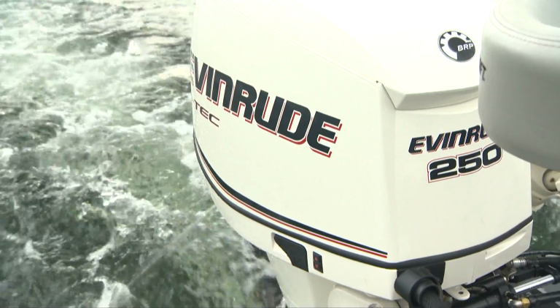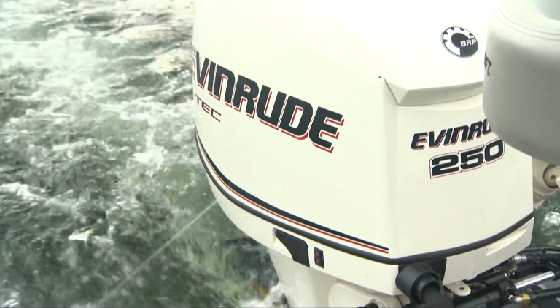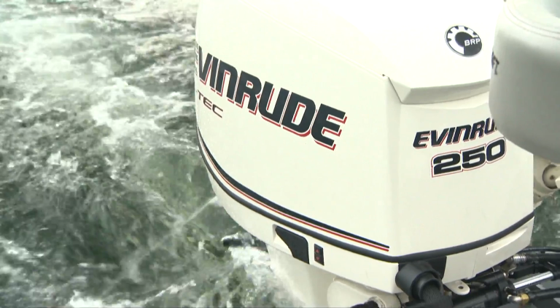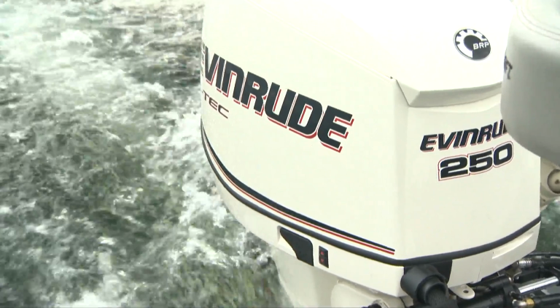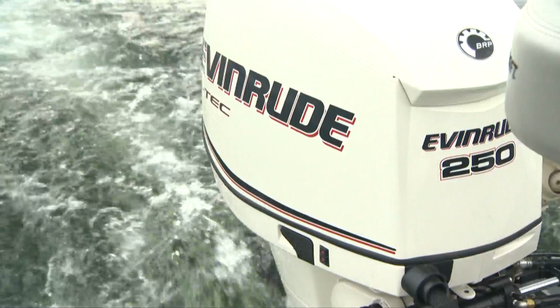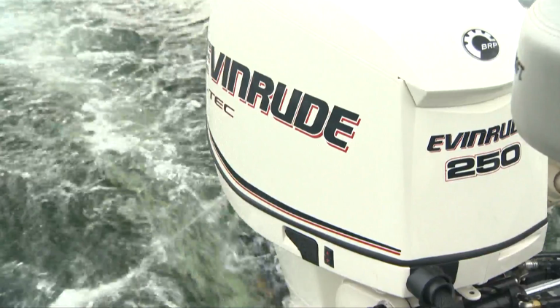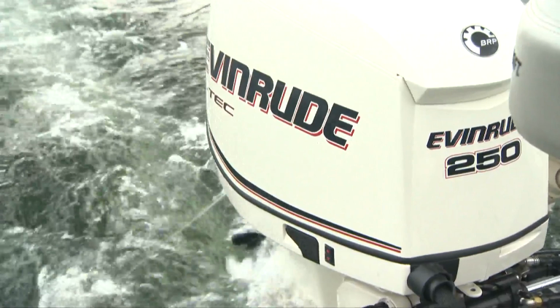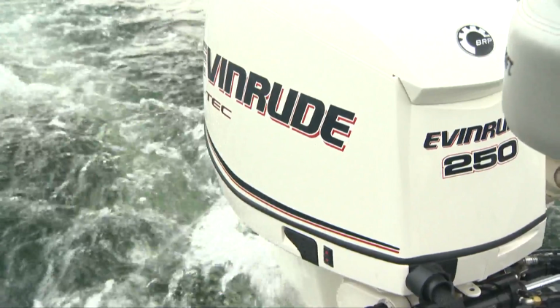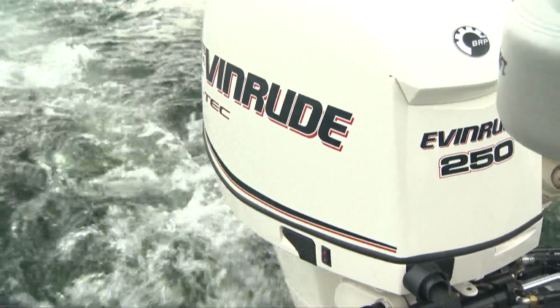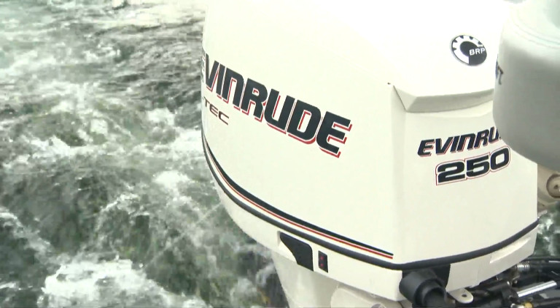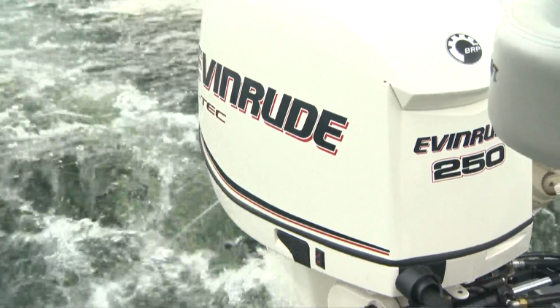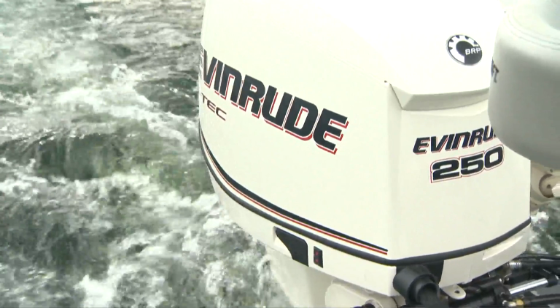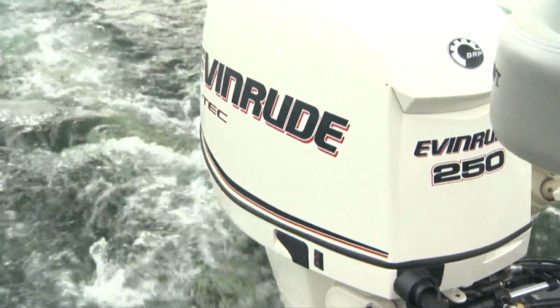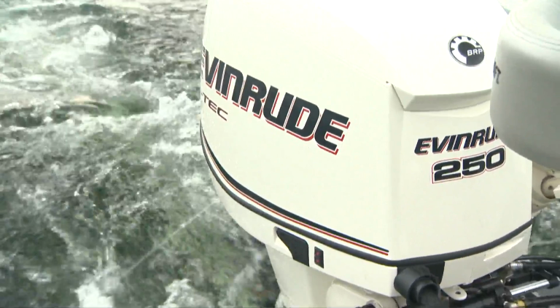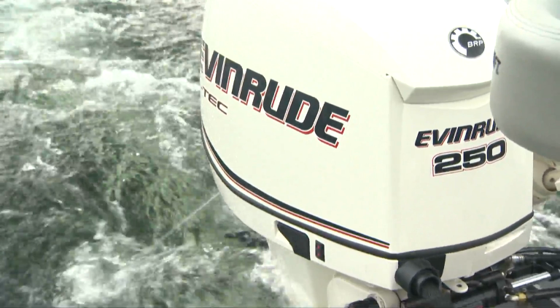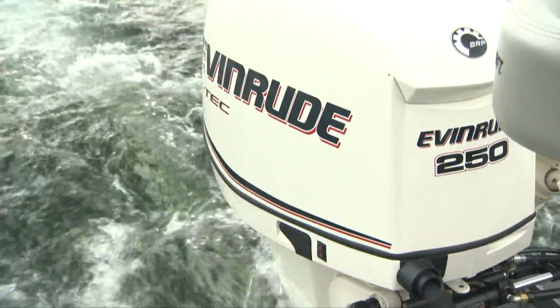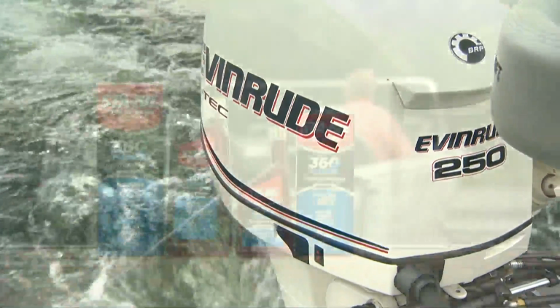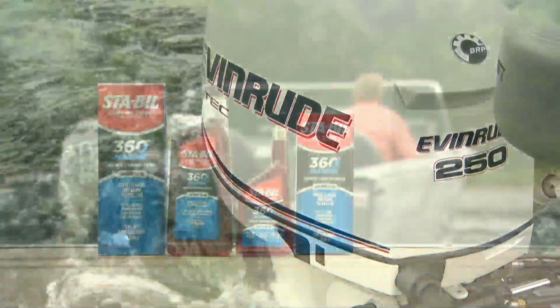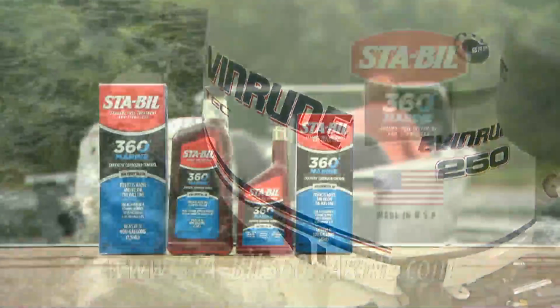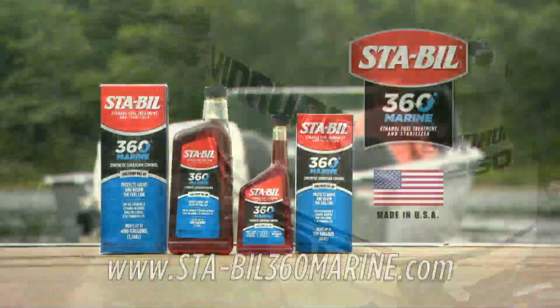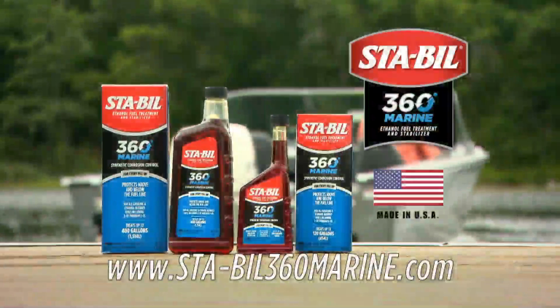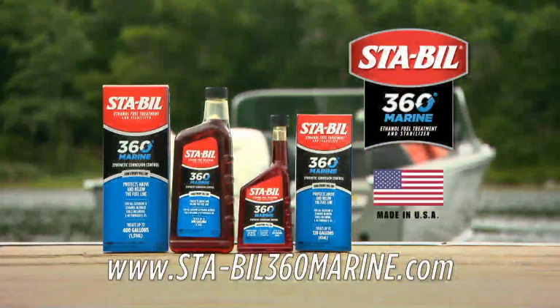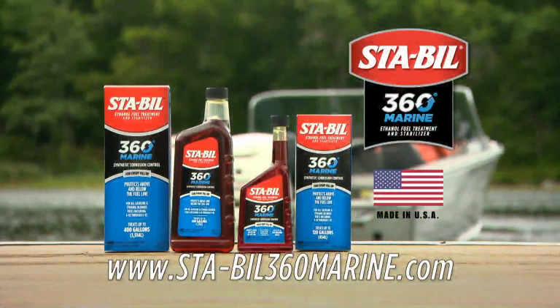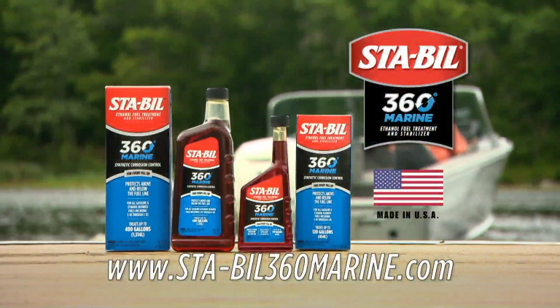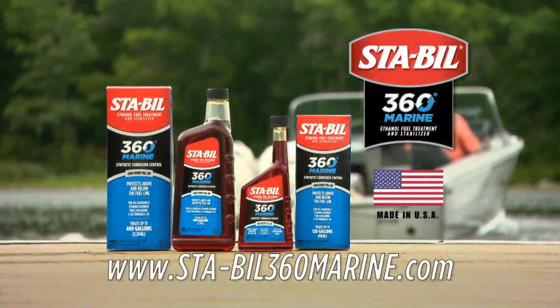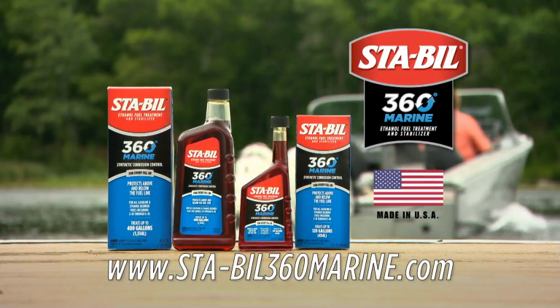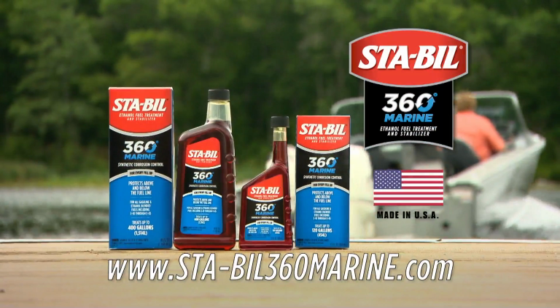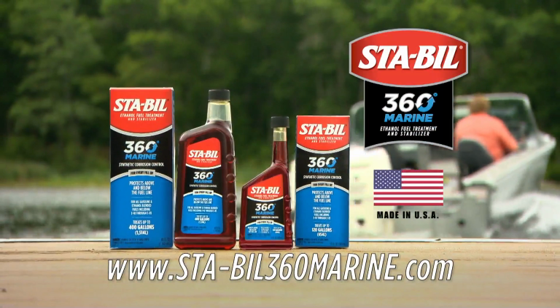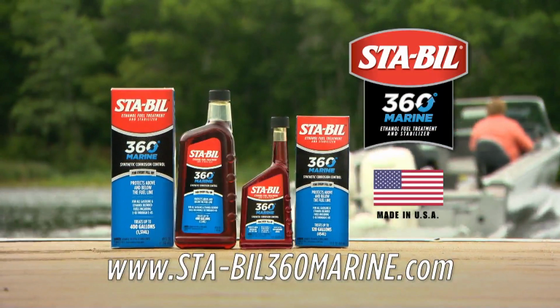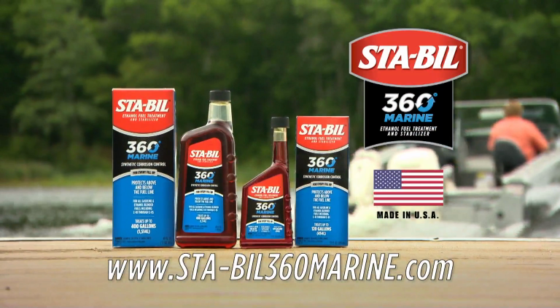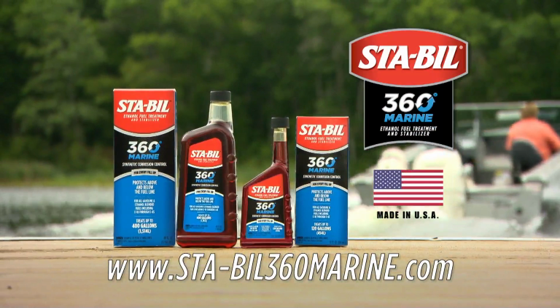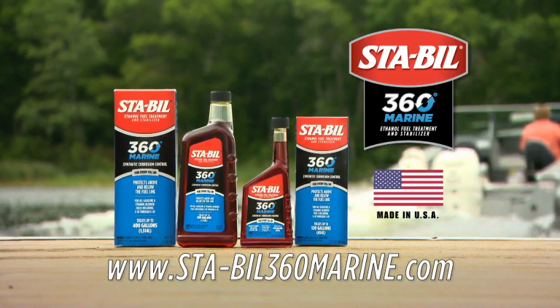It's like fogging oil for your gas tank that prevents corrosion. New STA-BIL 360 Marine.